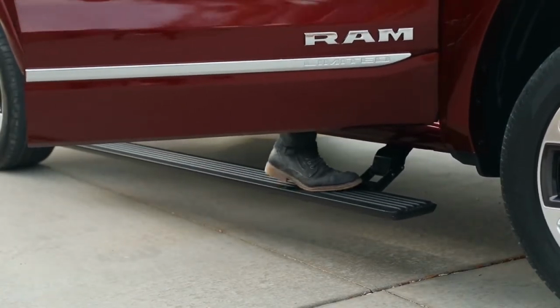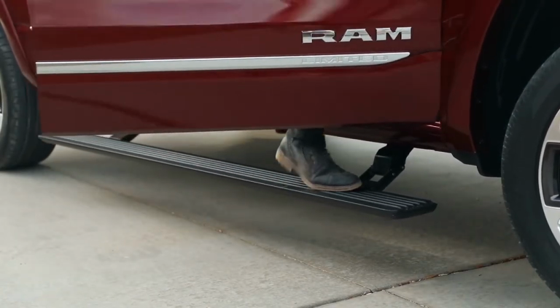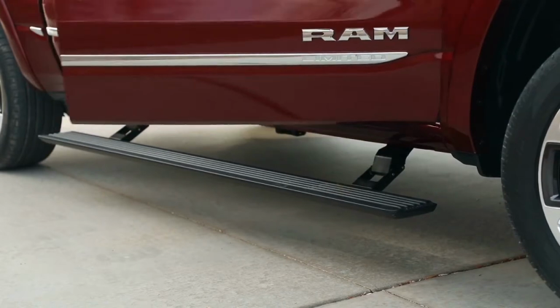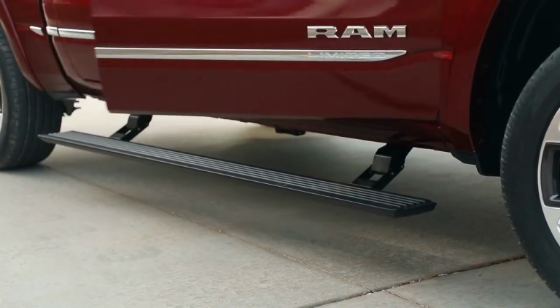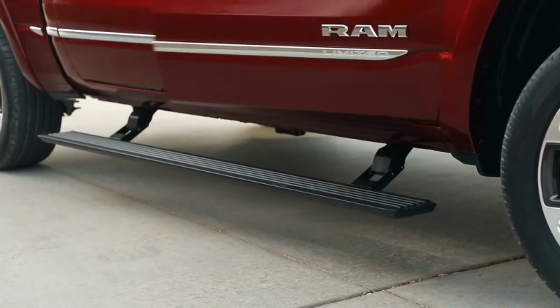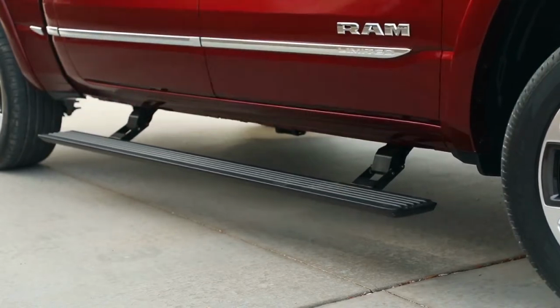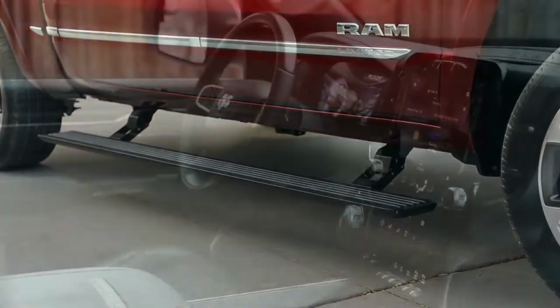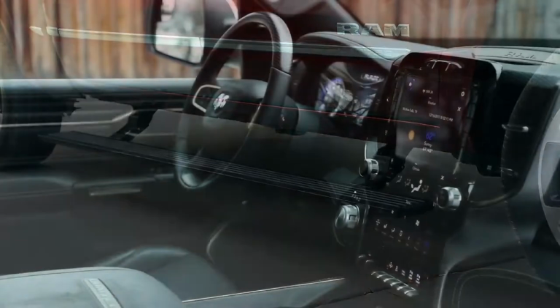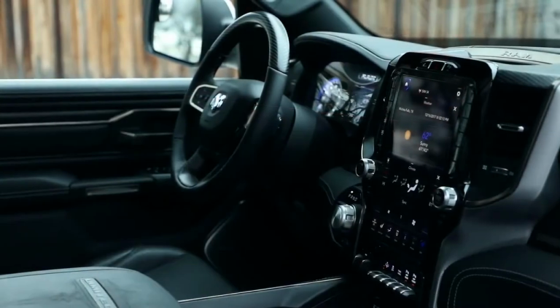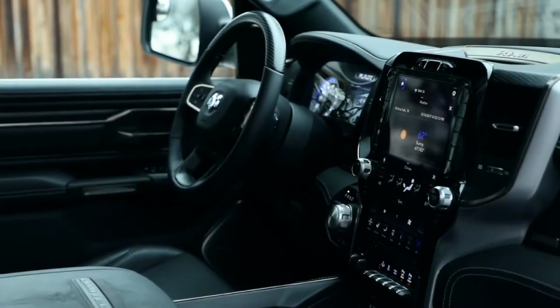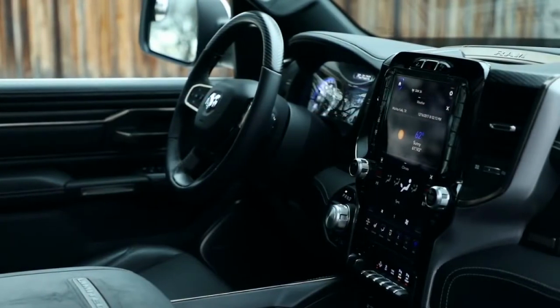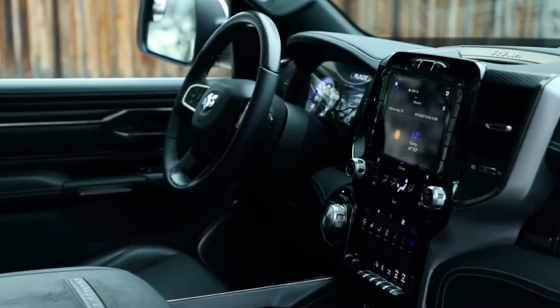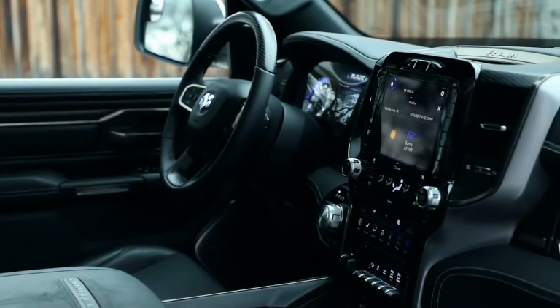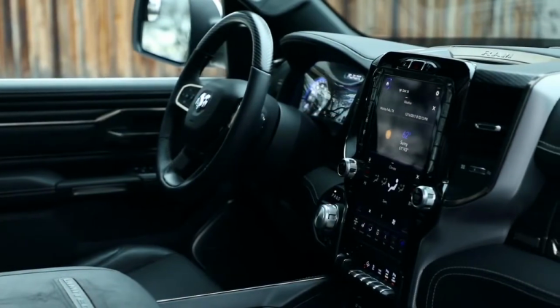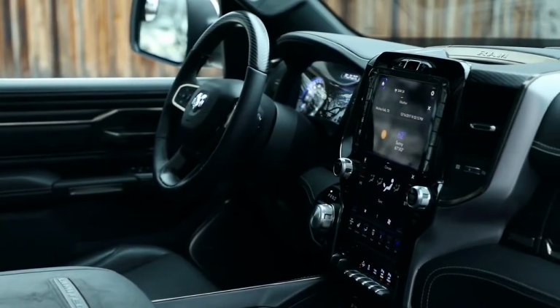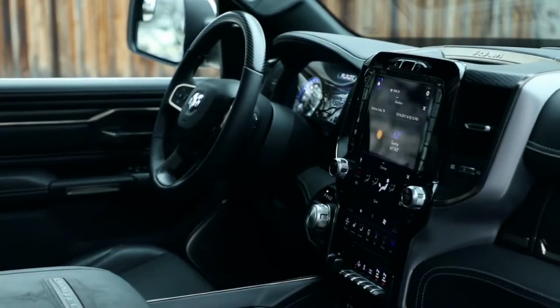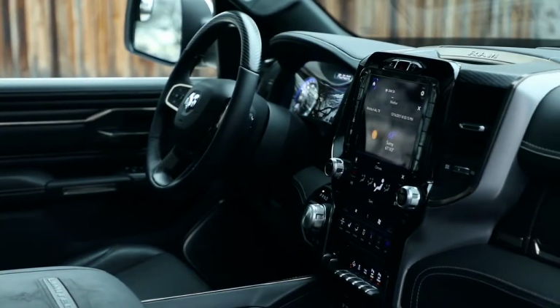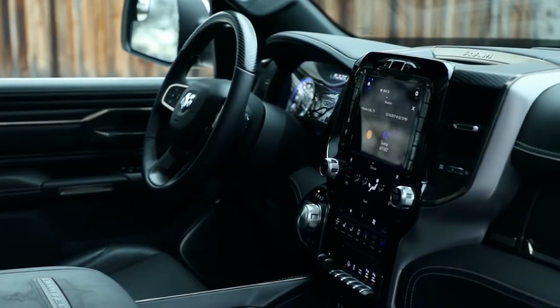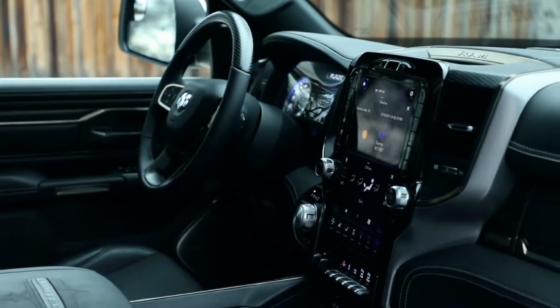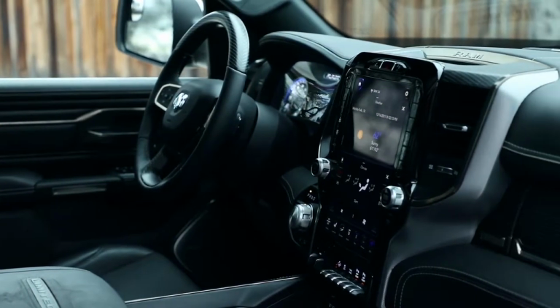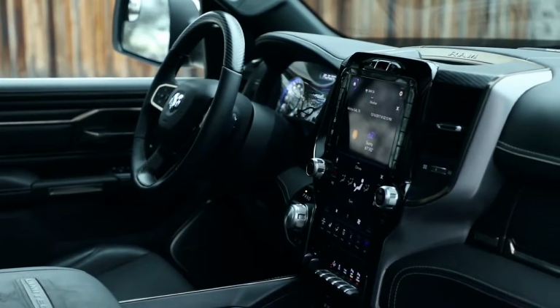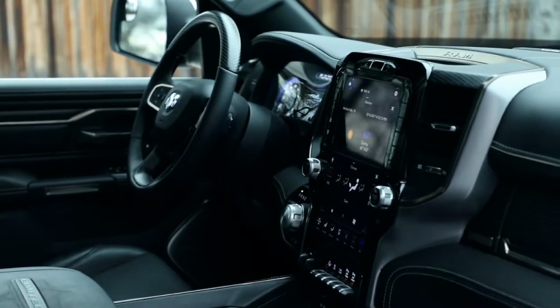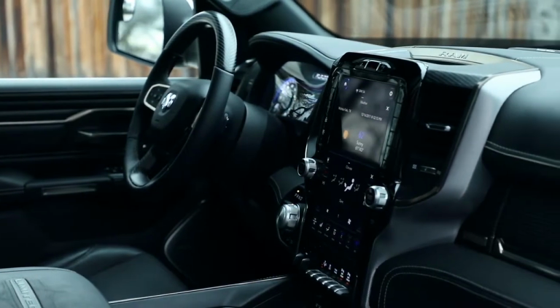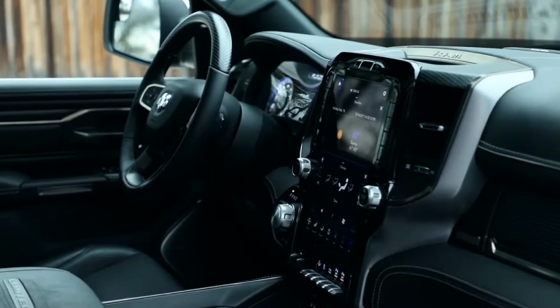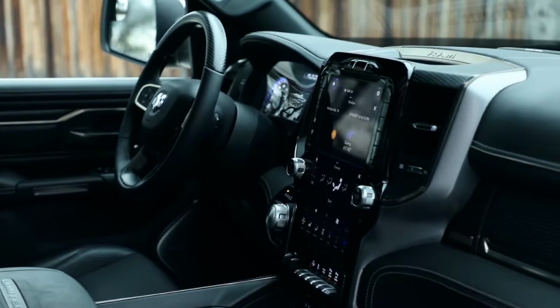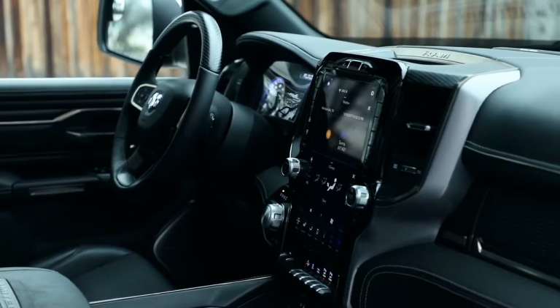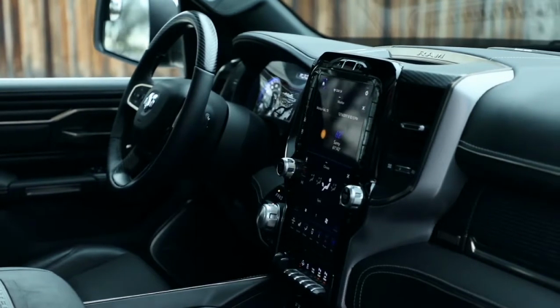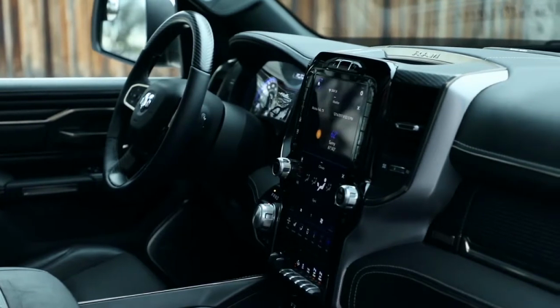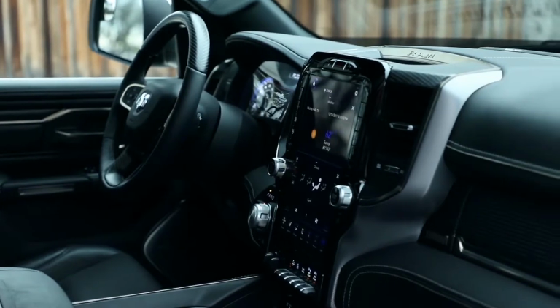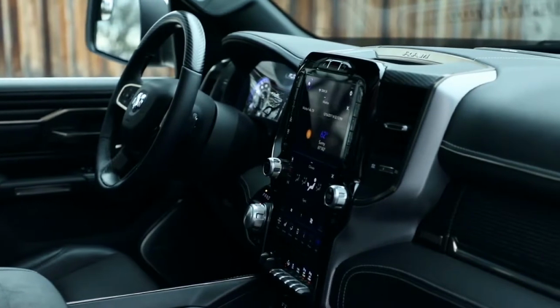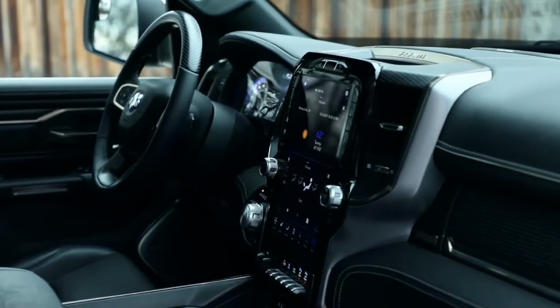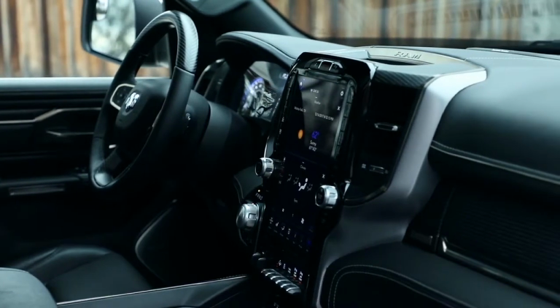You actually have power side steps on the truck now, and so it's kind of an inviting feature to really step up inside this interior.